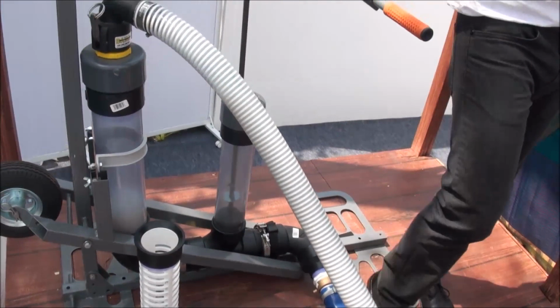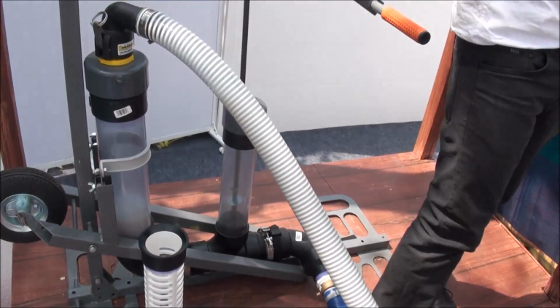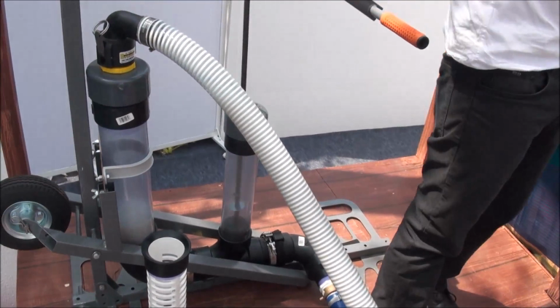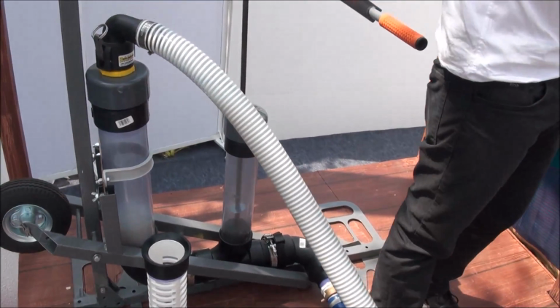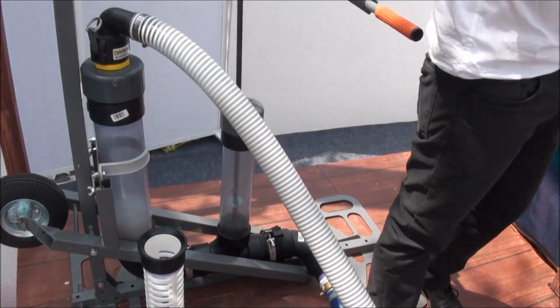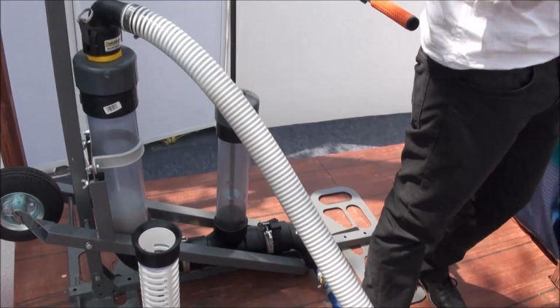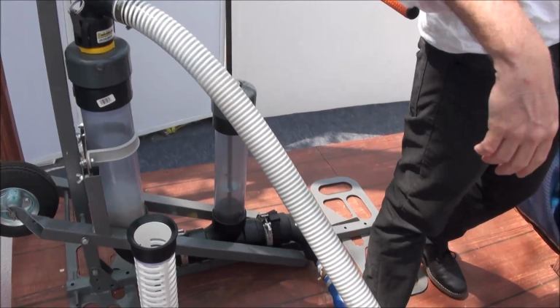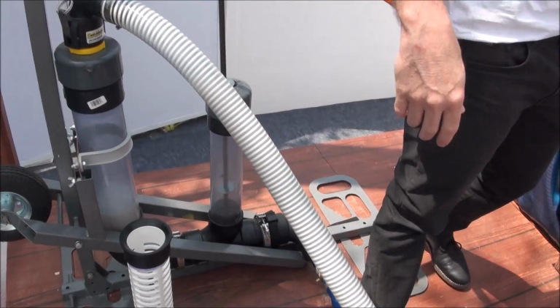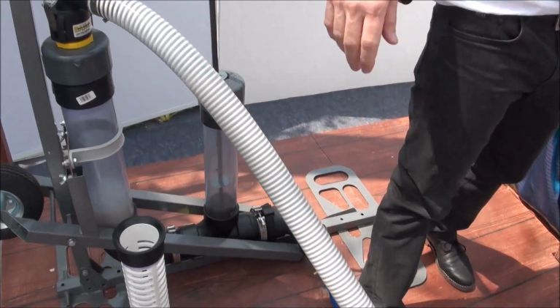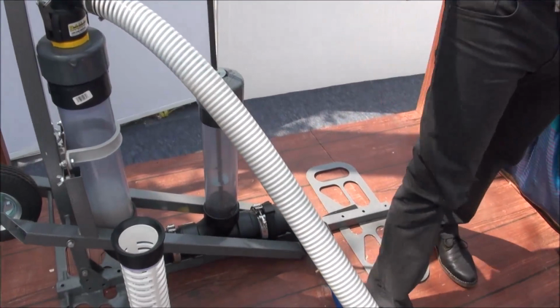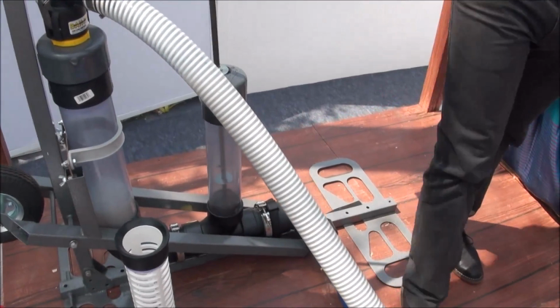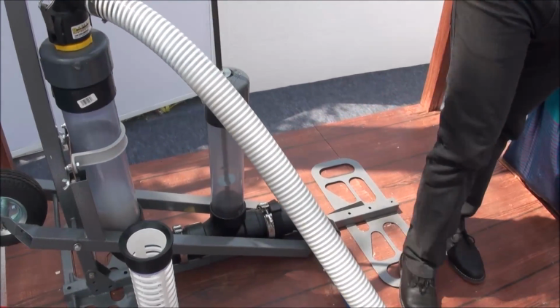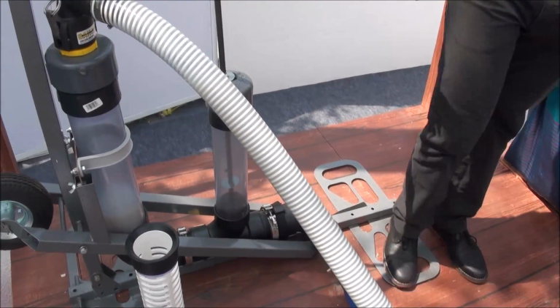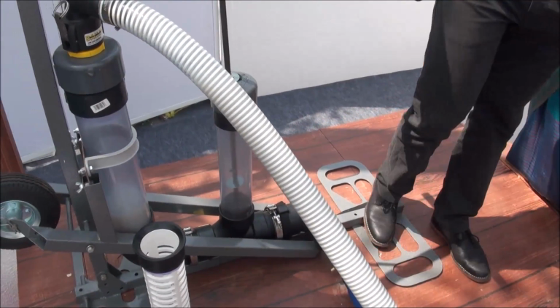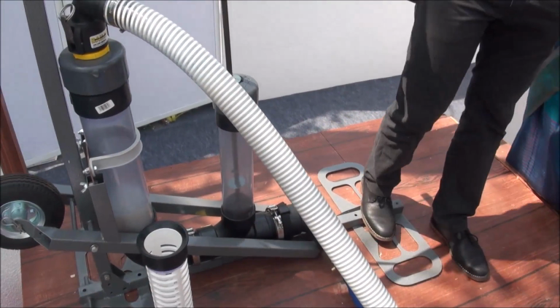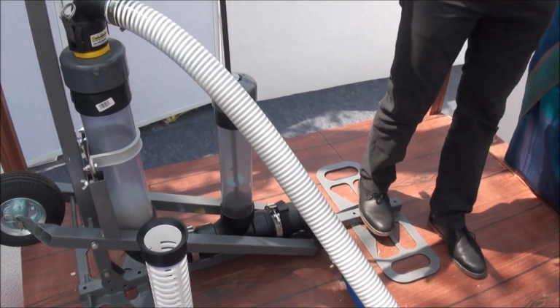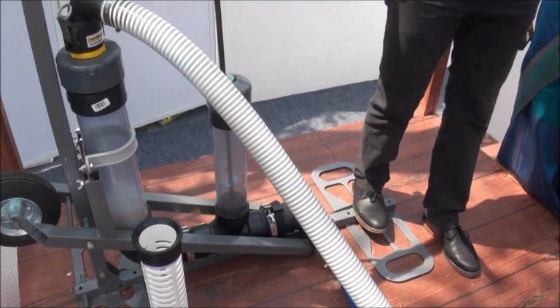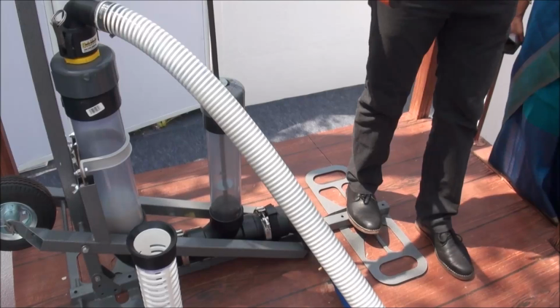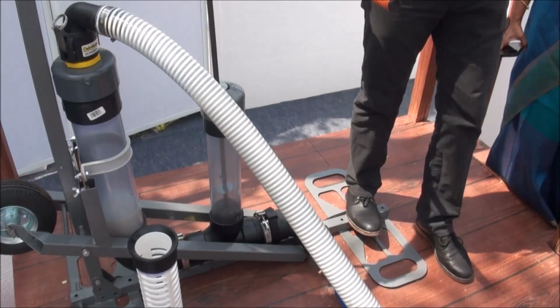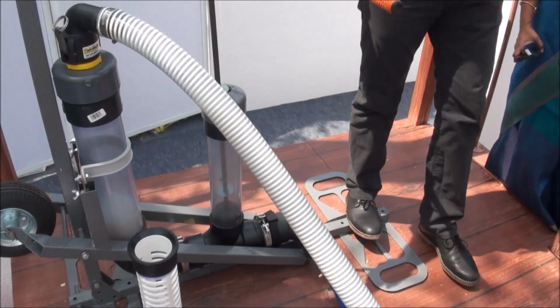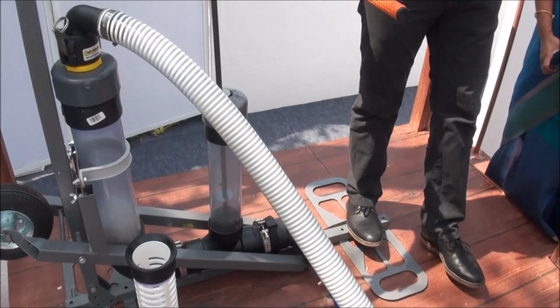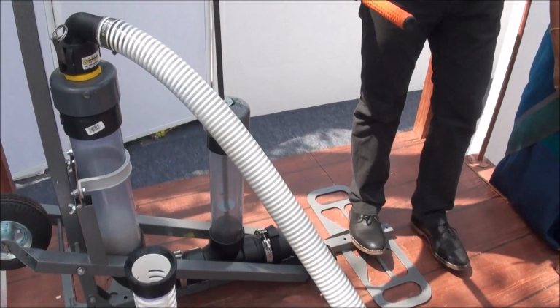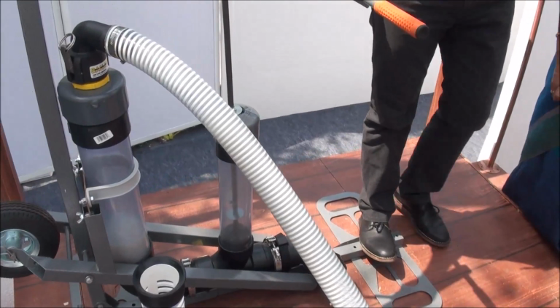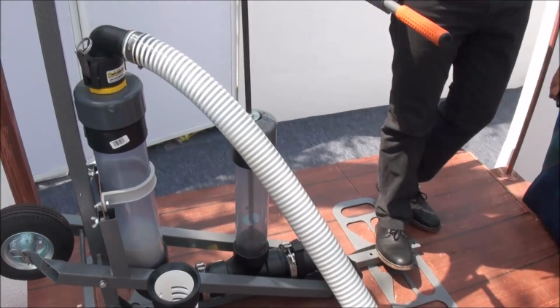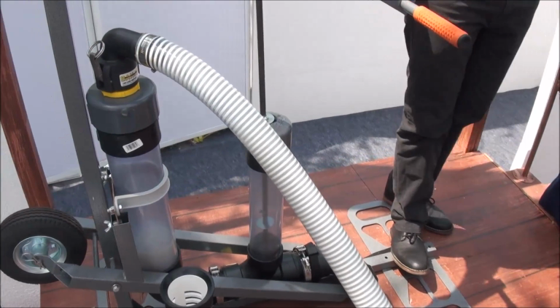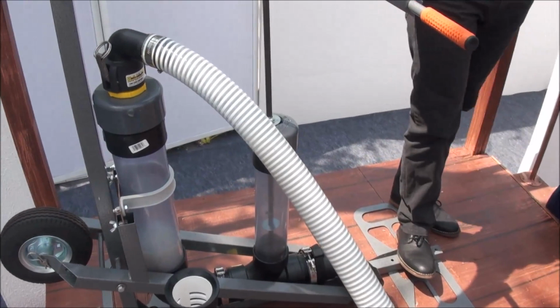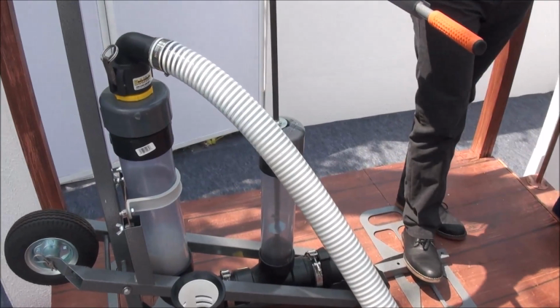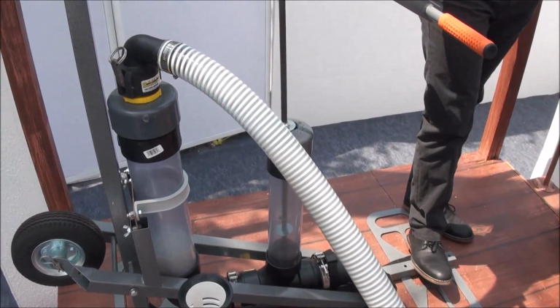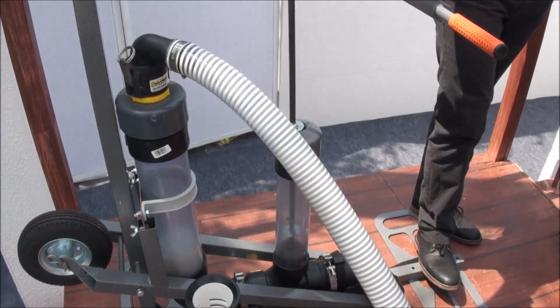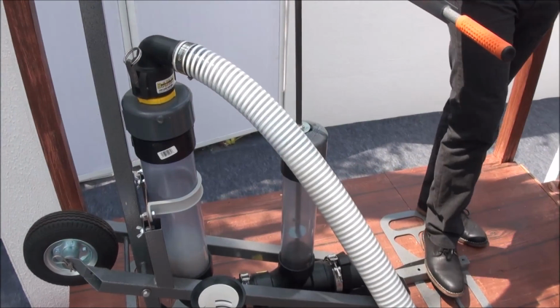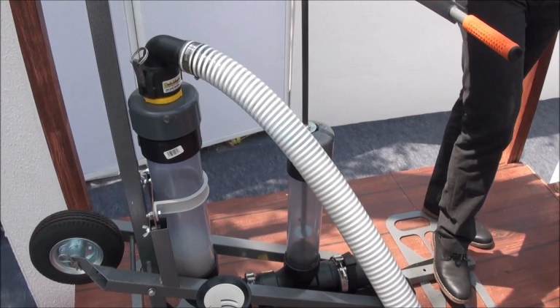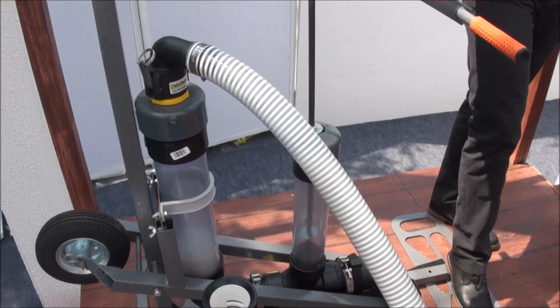Do you have a special name for it? My nickname for it is the Prospector.